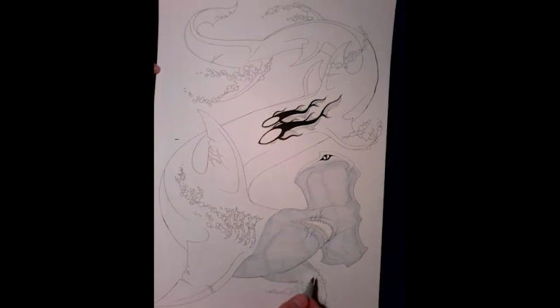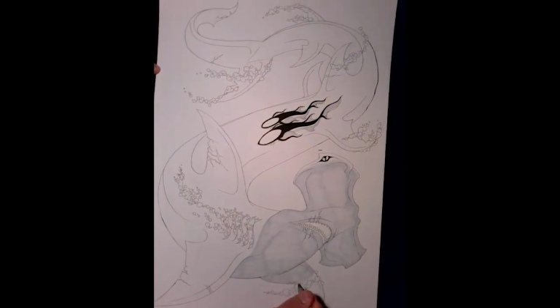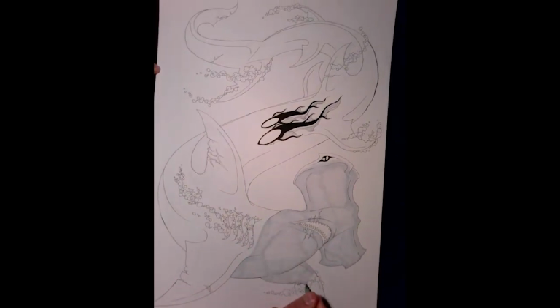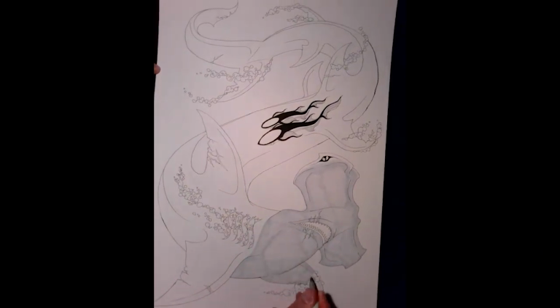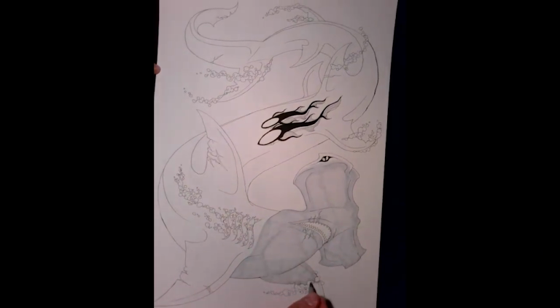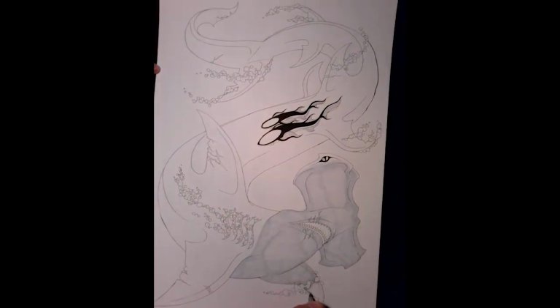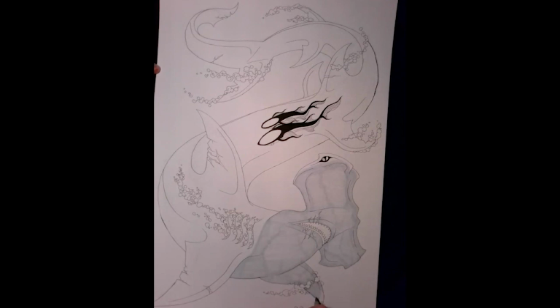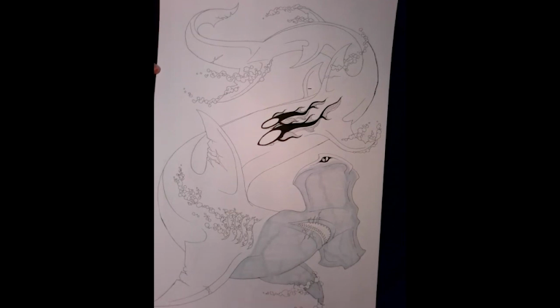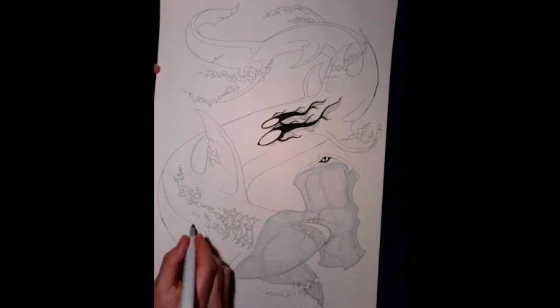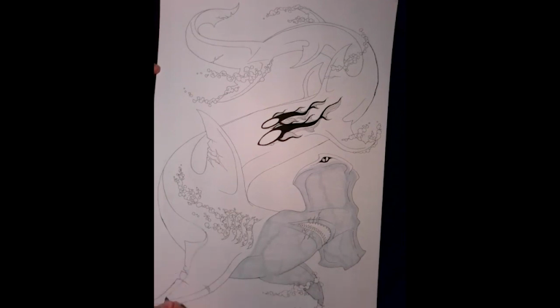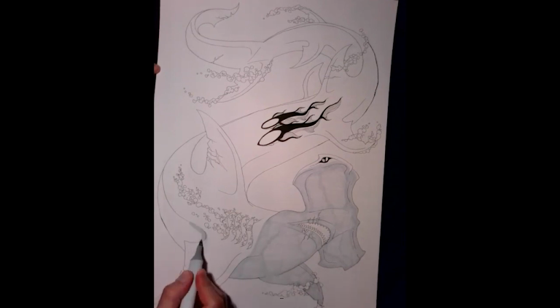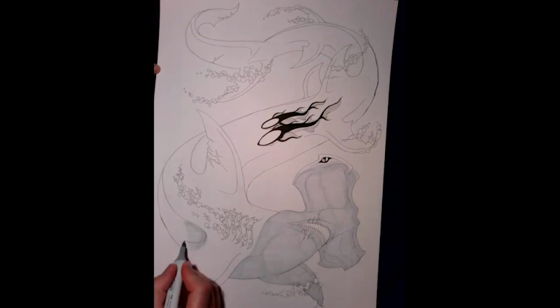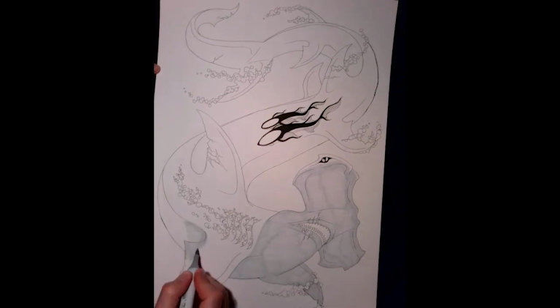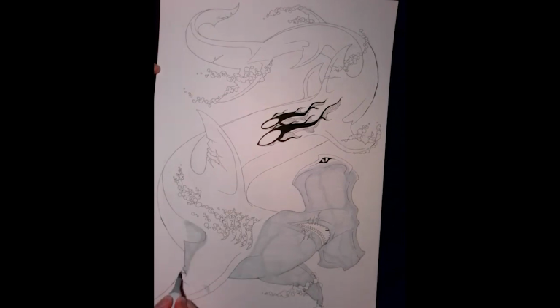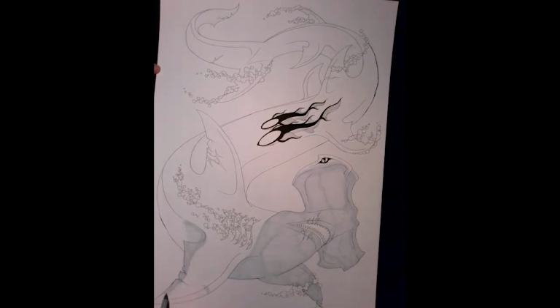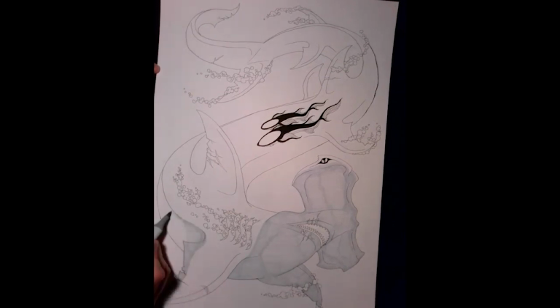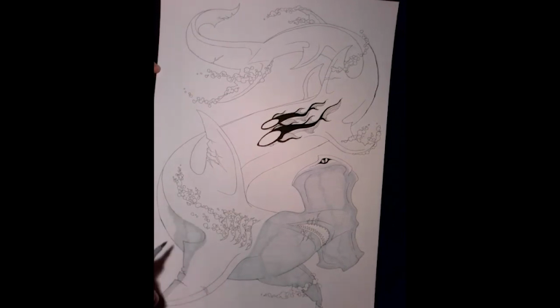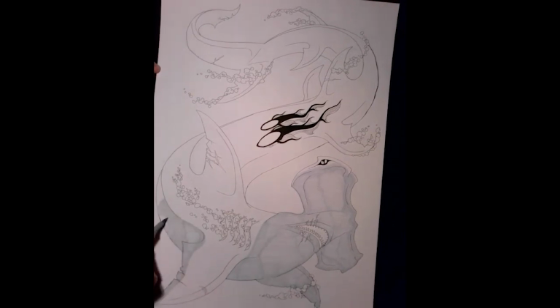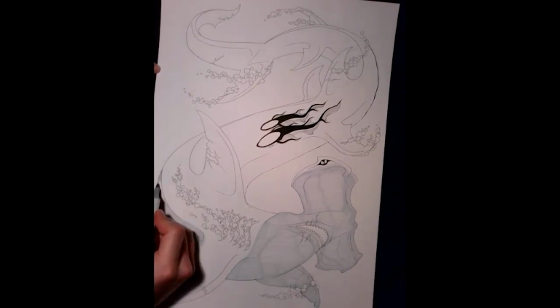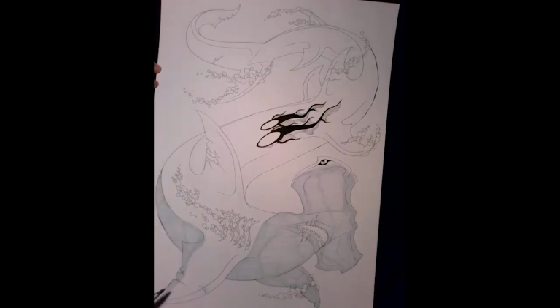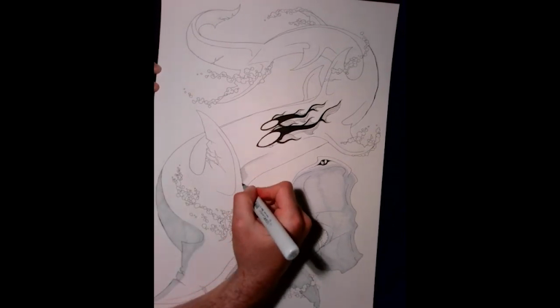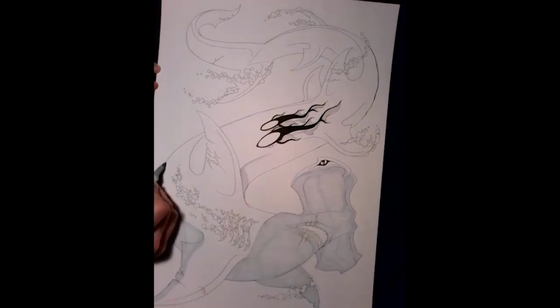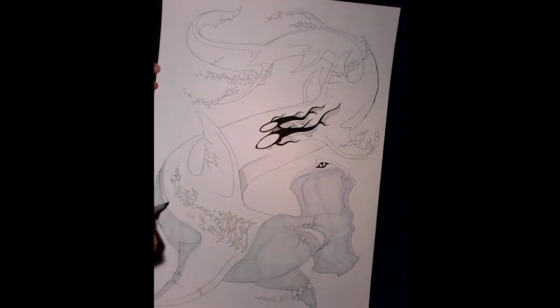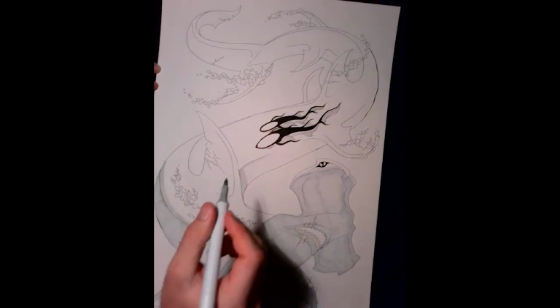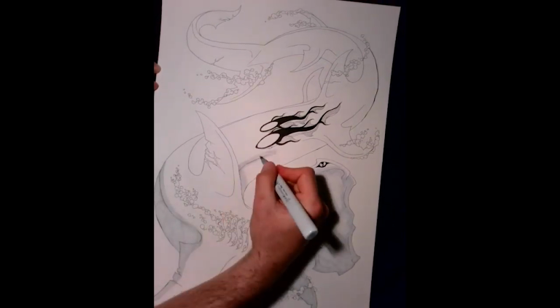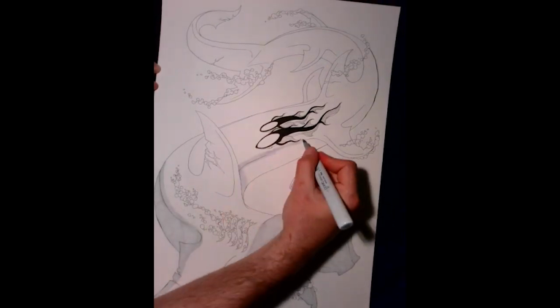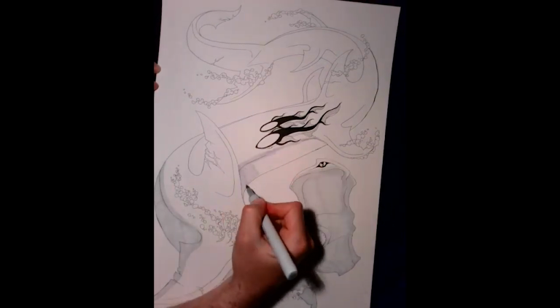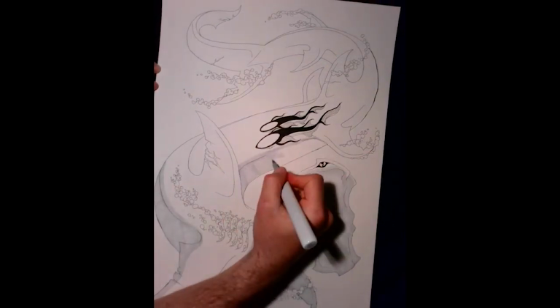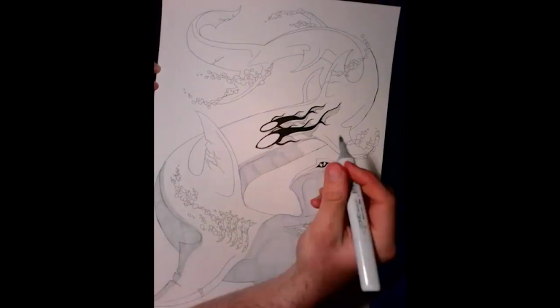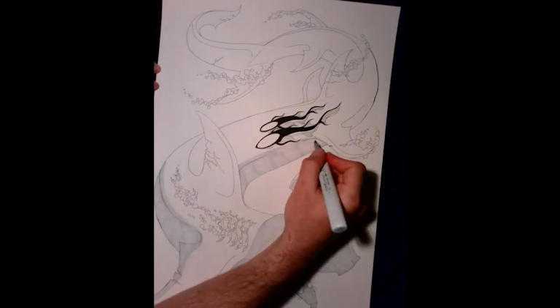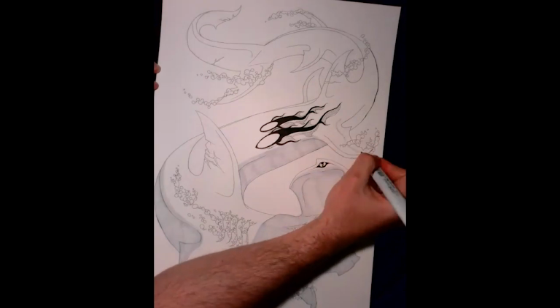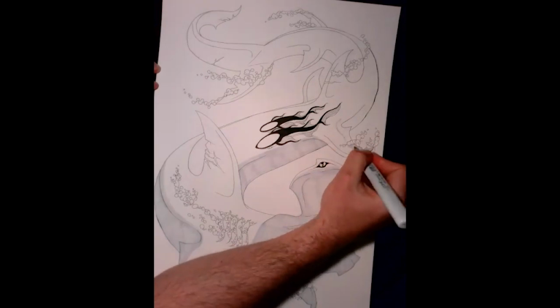Funny enough, I actually had to redraw the shark a few times before I finally managed to fit the head properly into the composition.